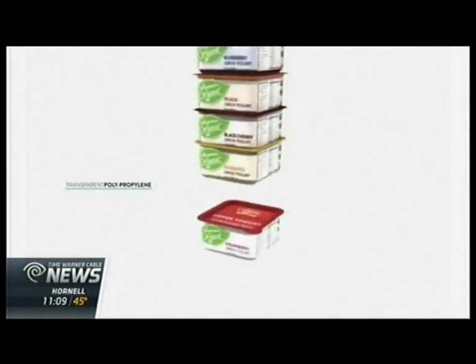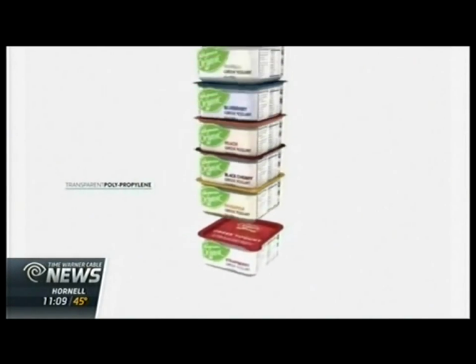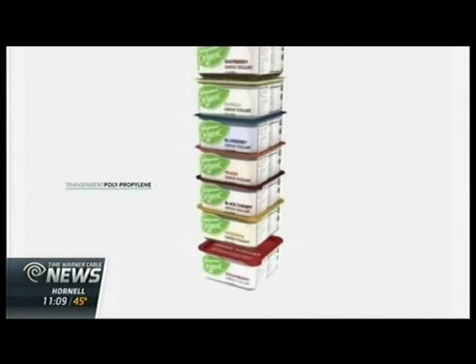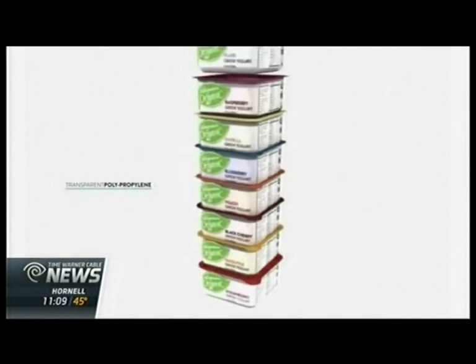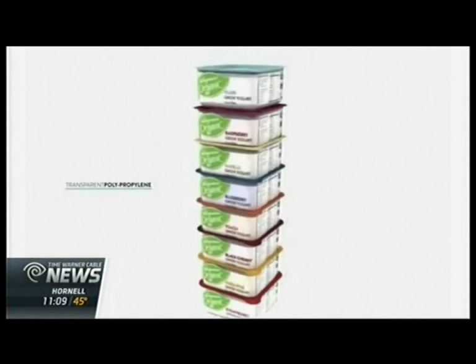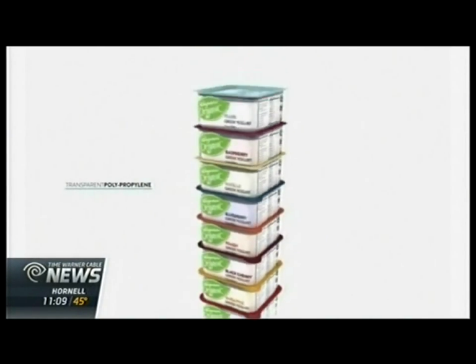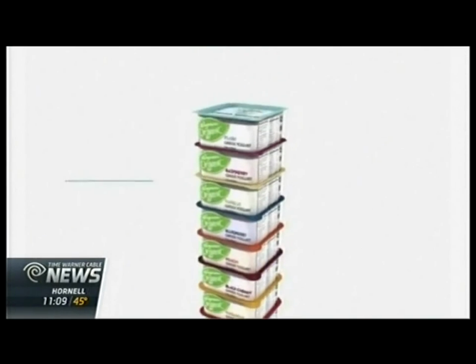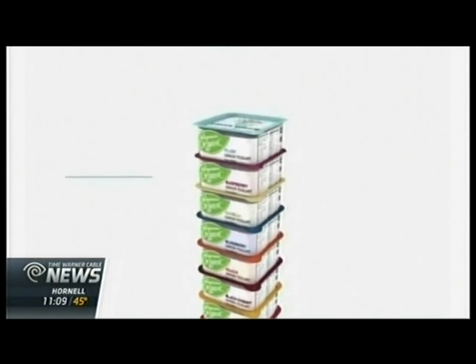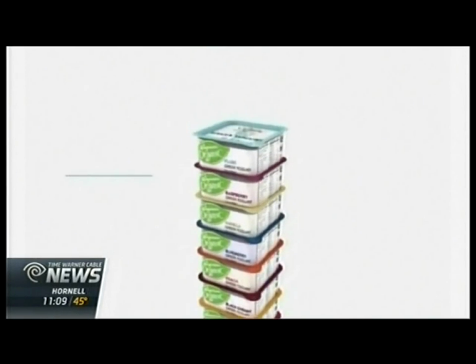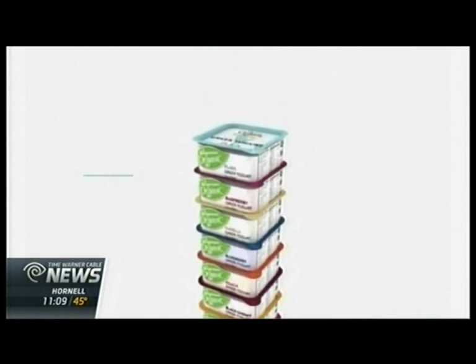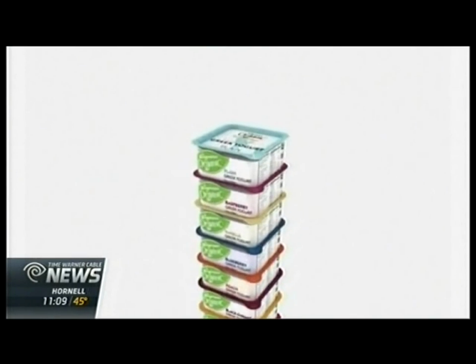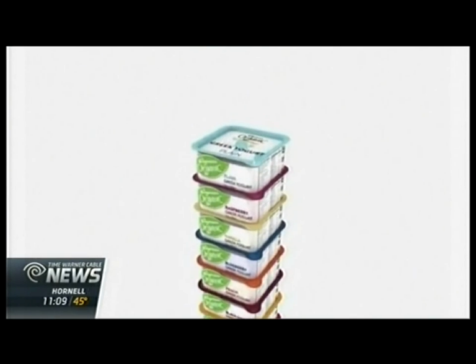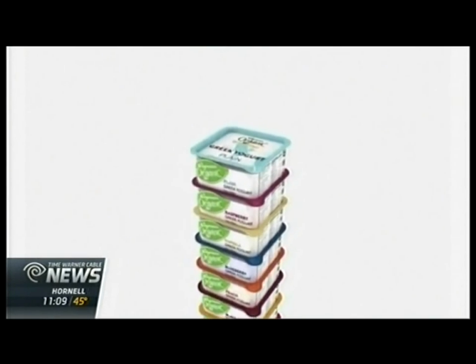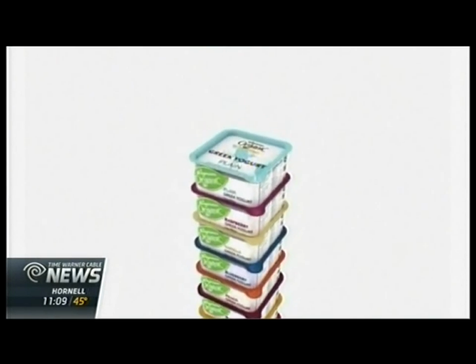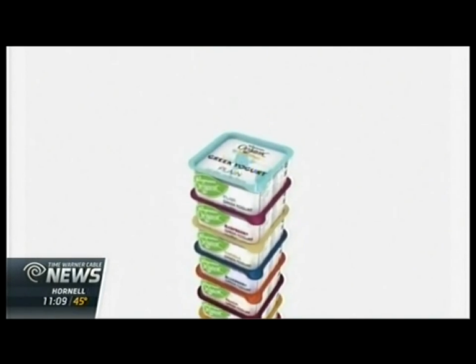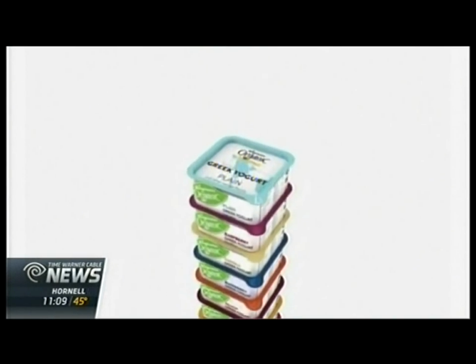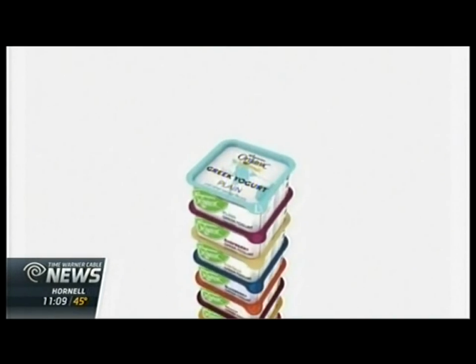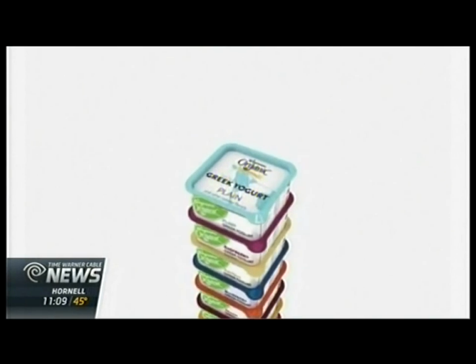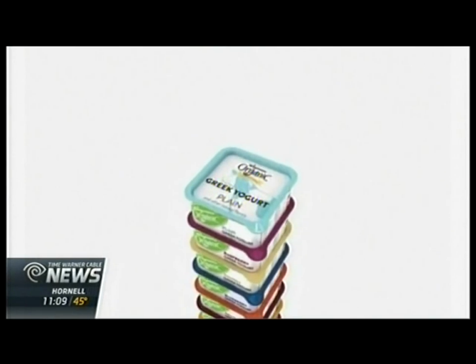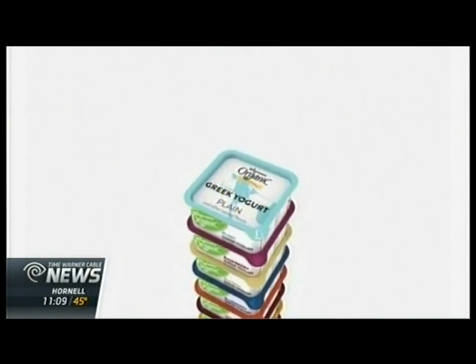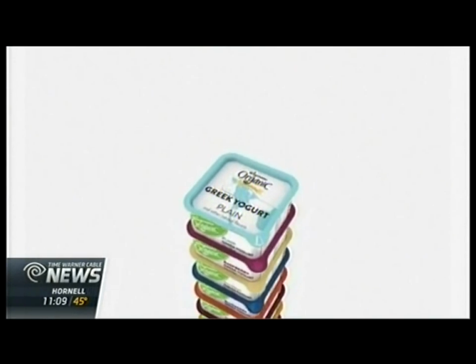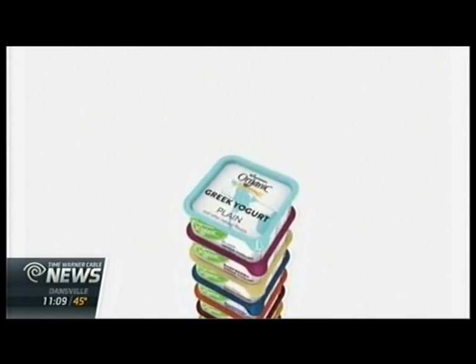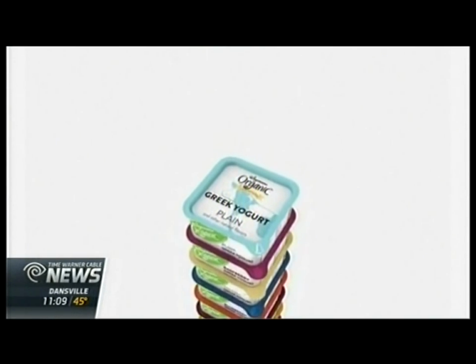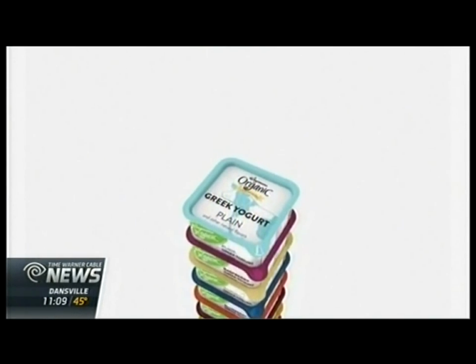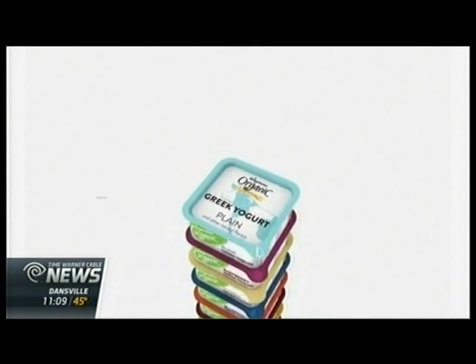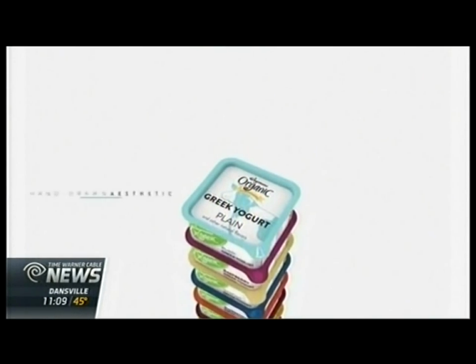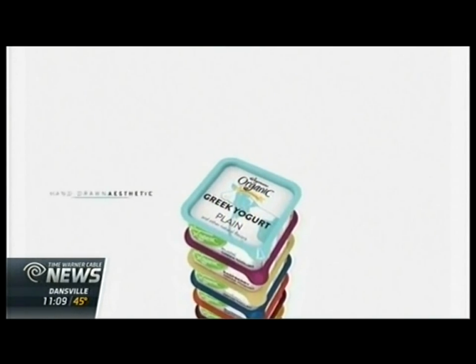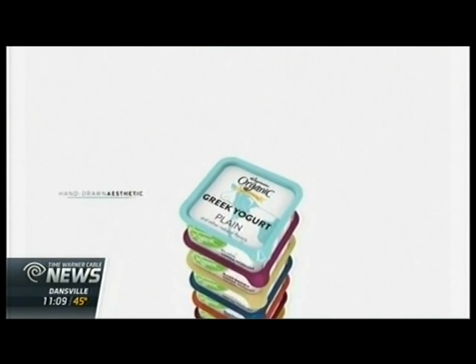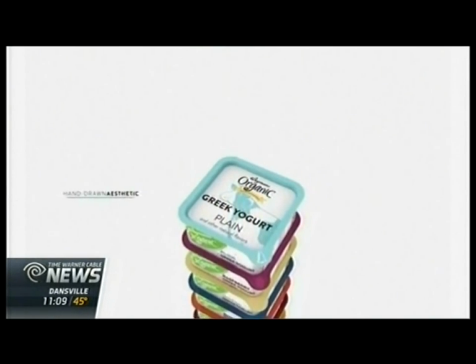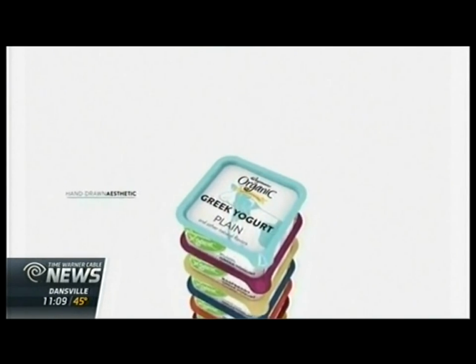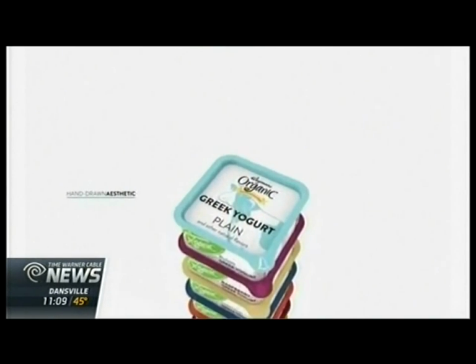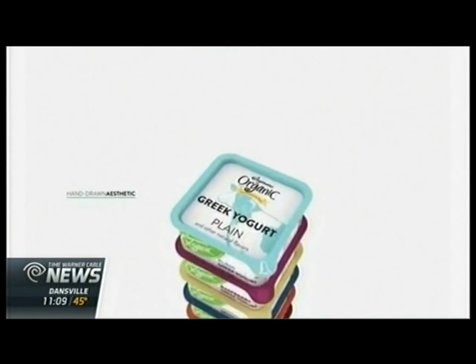A variation of the stackable yogurt cups will eventually make their way to Wegmans shelves.